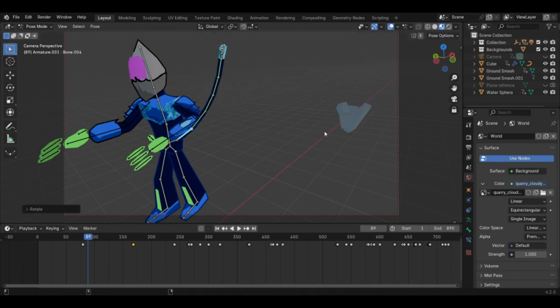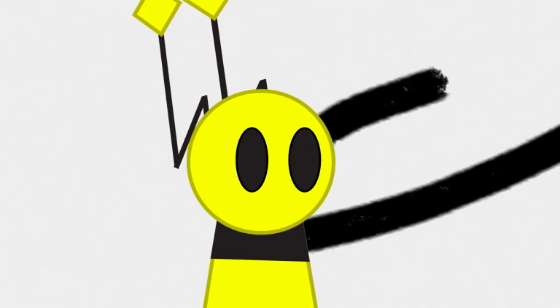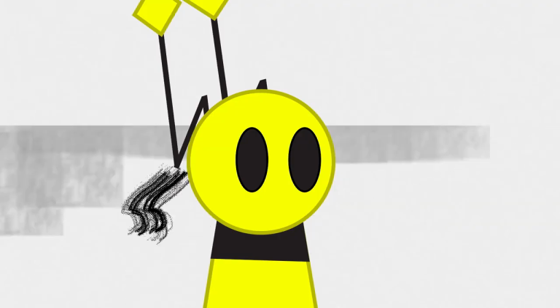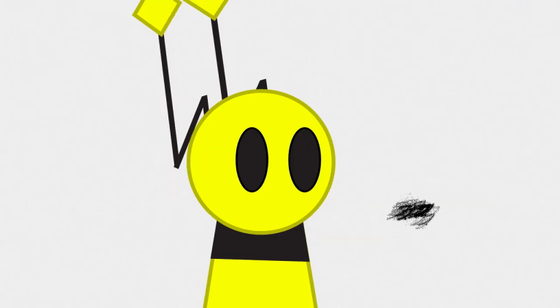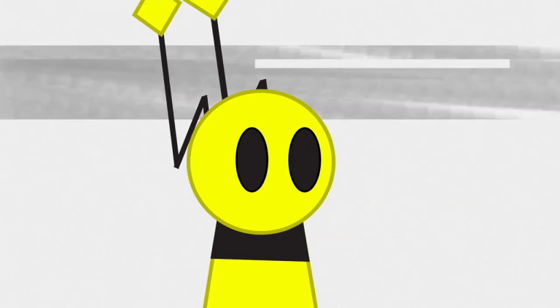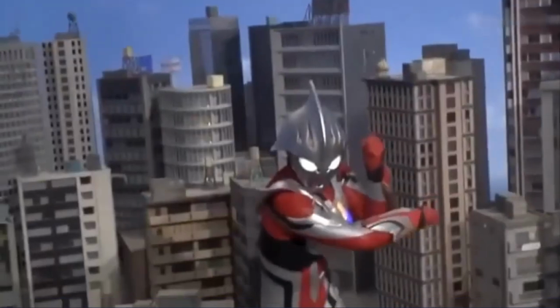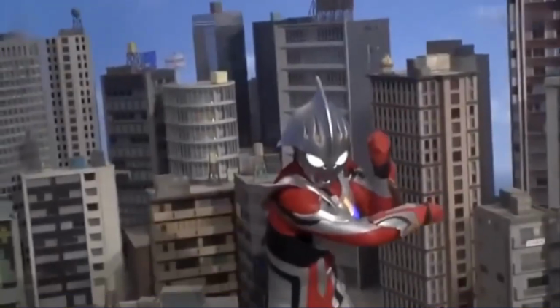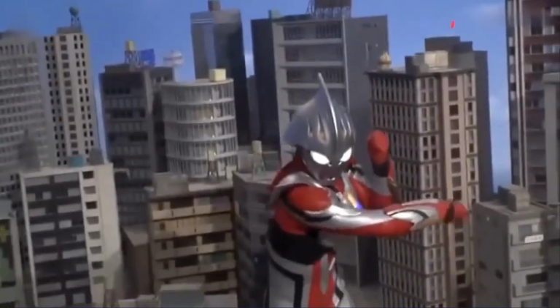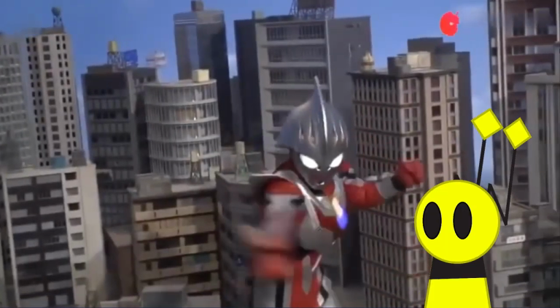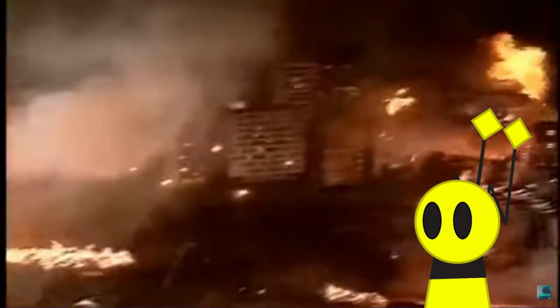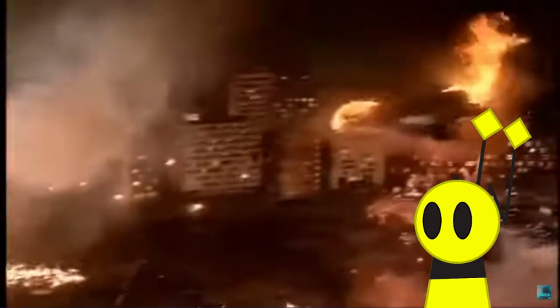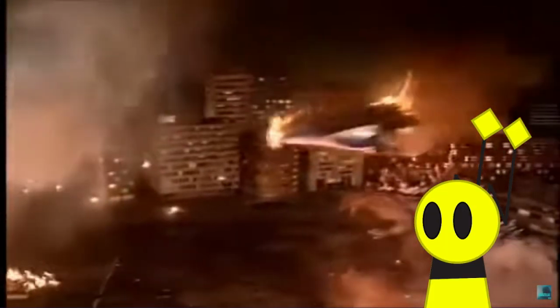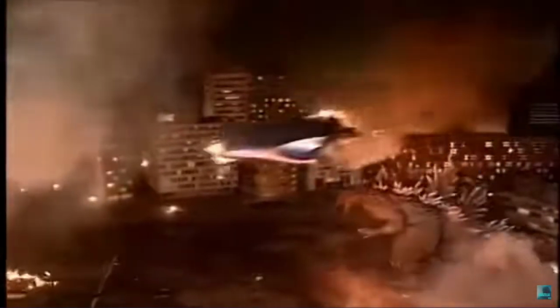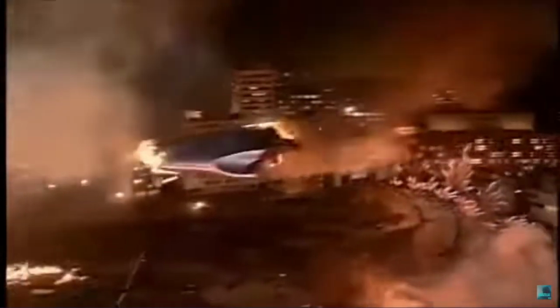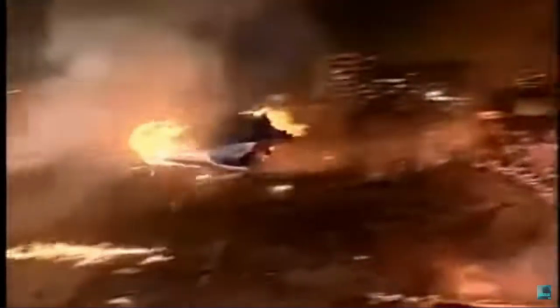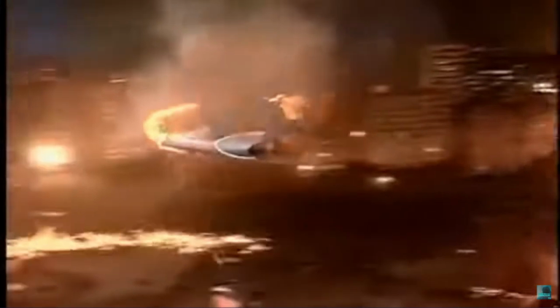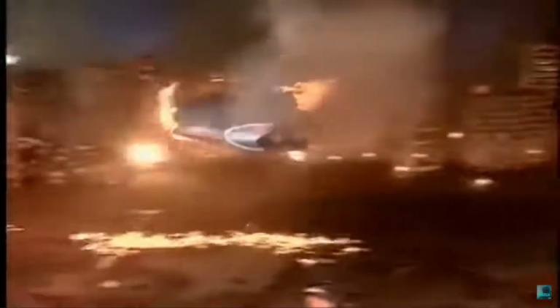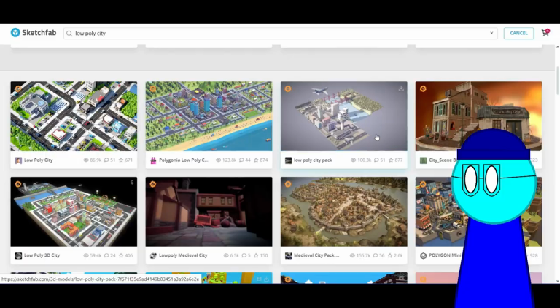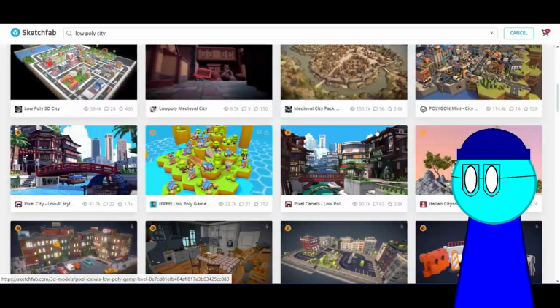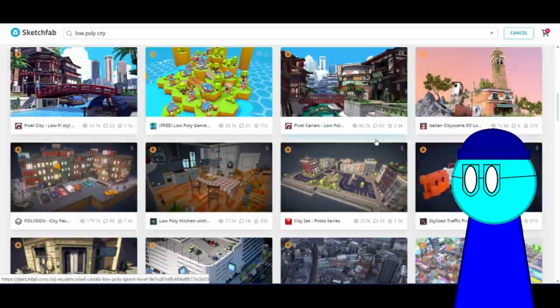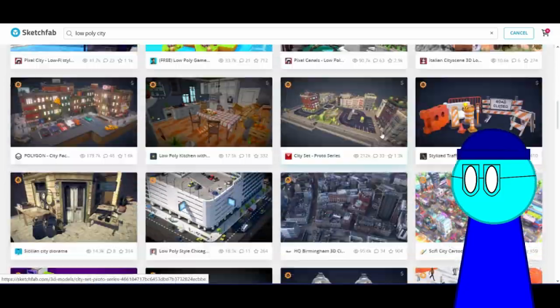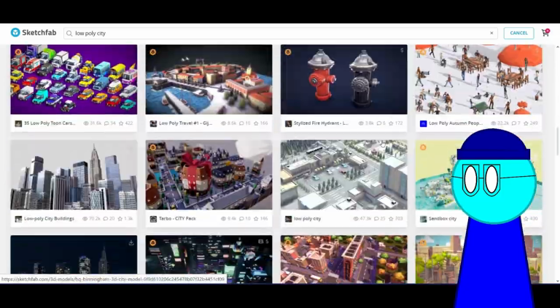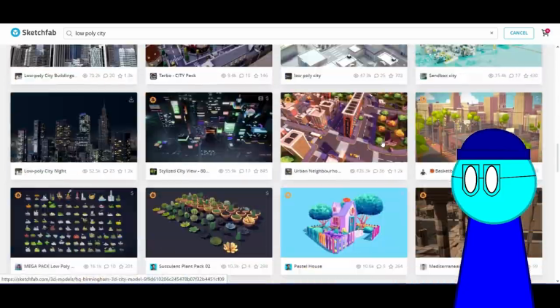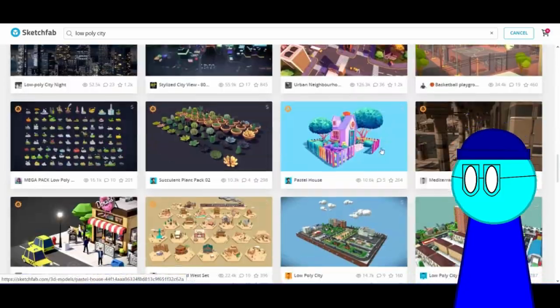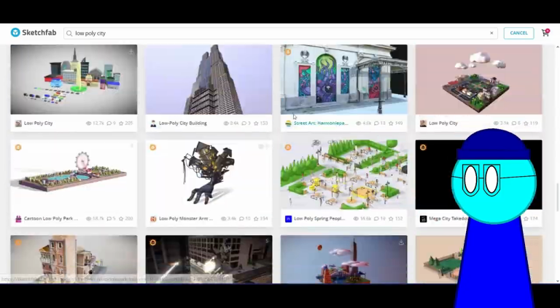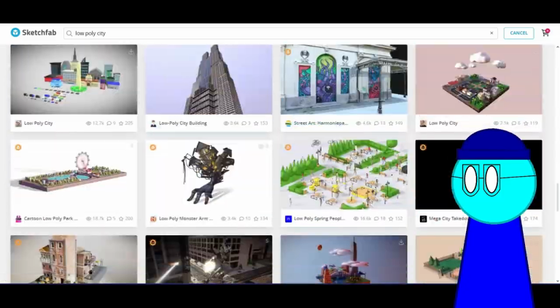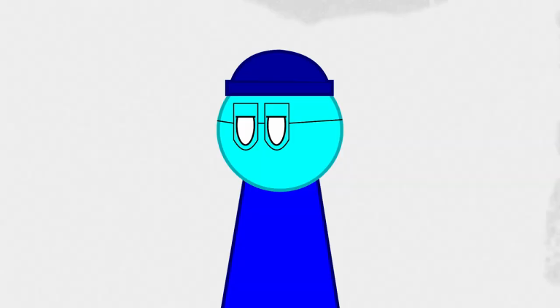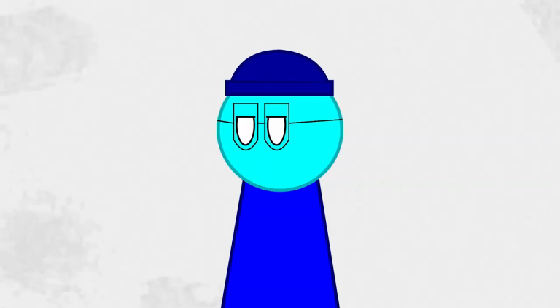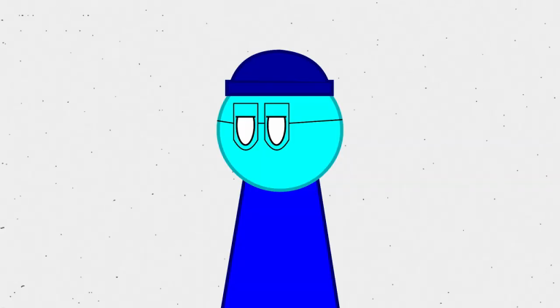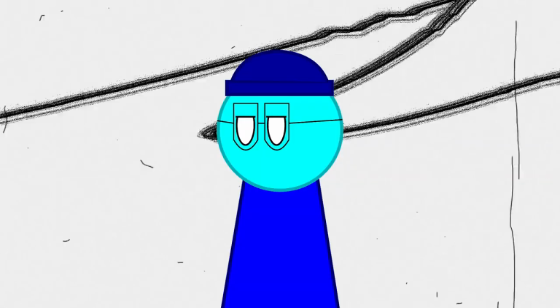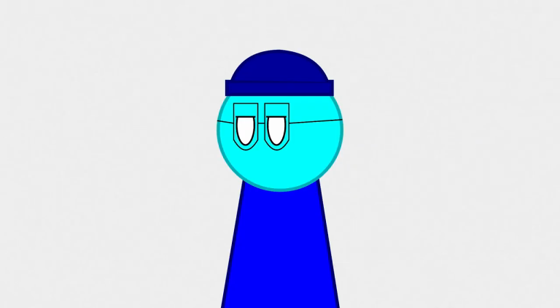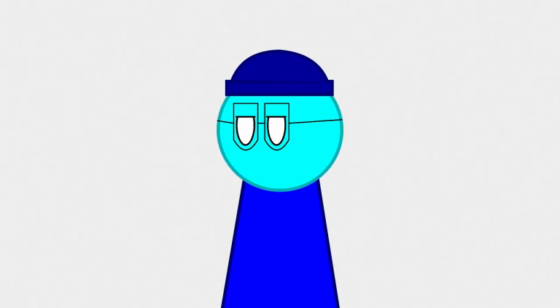How about the backgrounds? Ultraman and also Godzilla have their own miniature sets. I just downloaded a 3D model from Sketchfab — I don't want to study architecture.